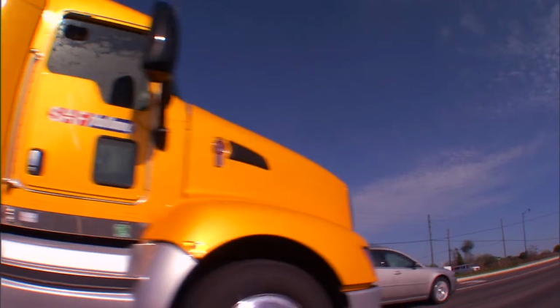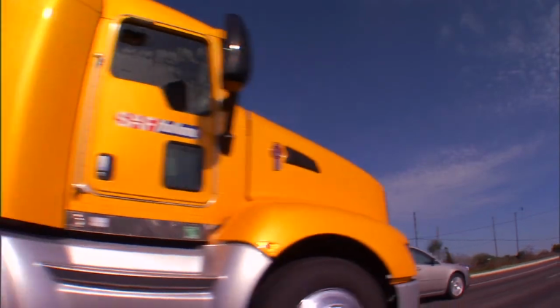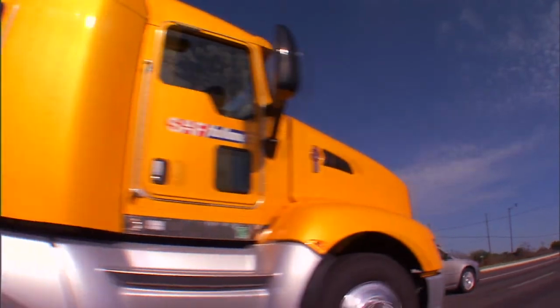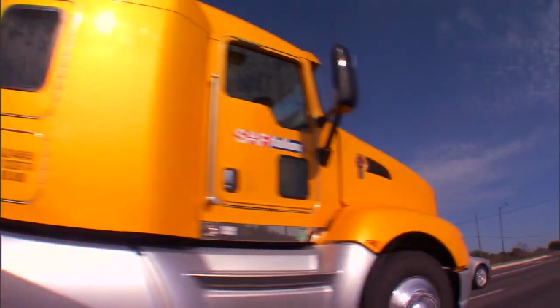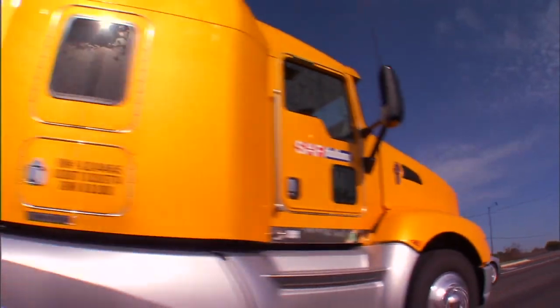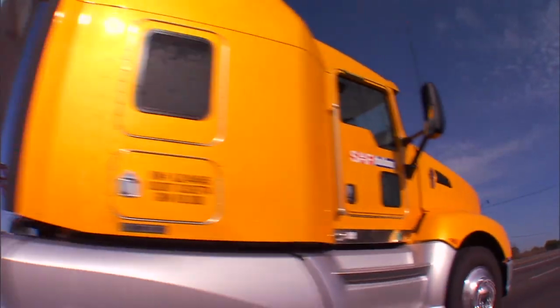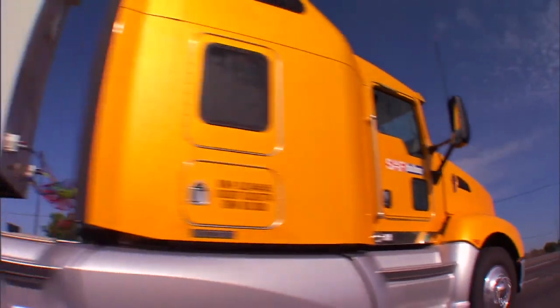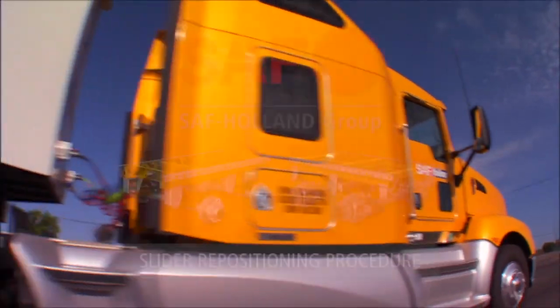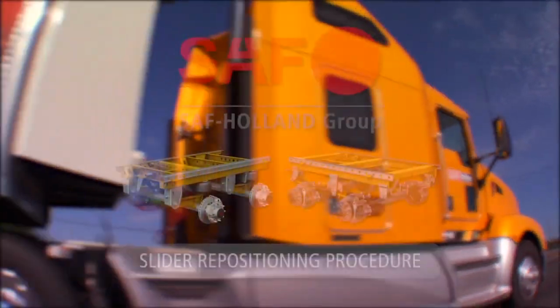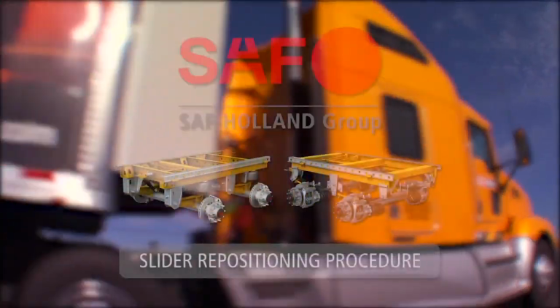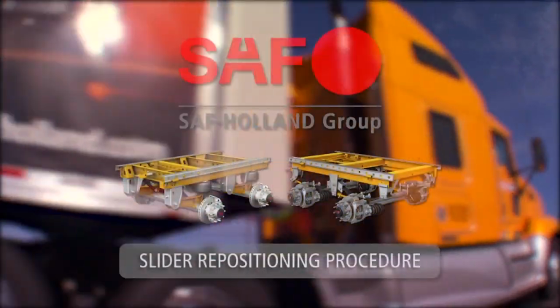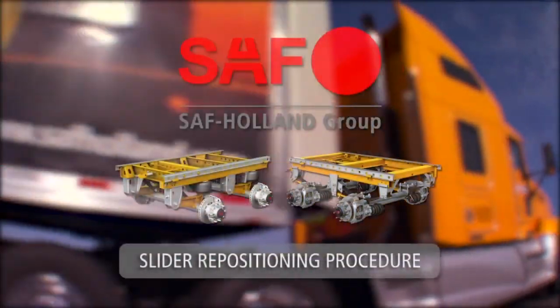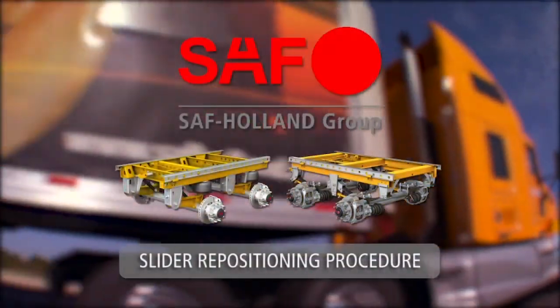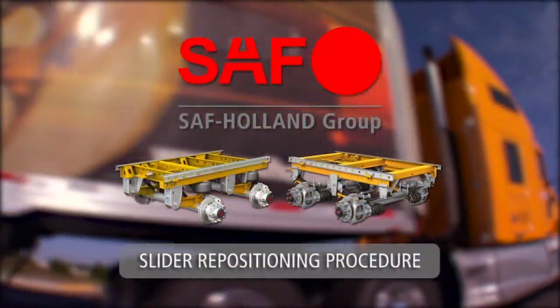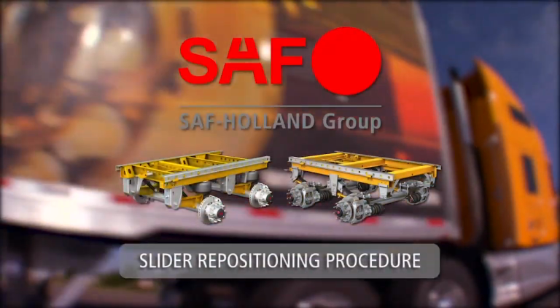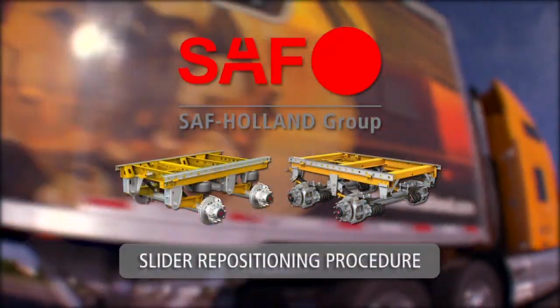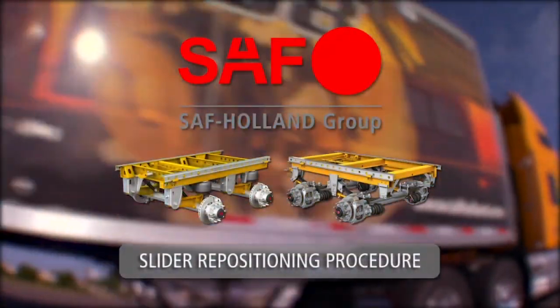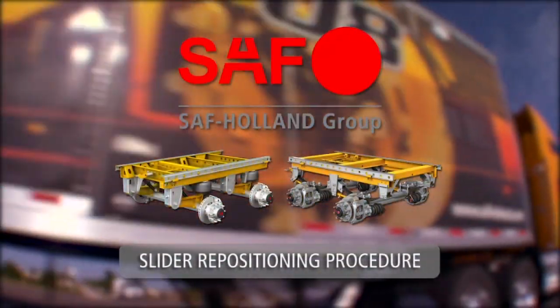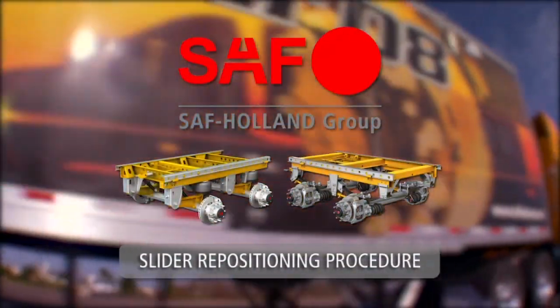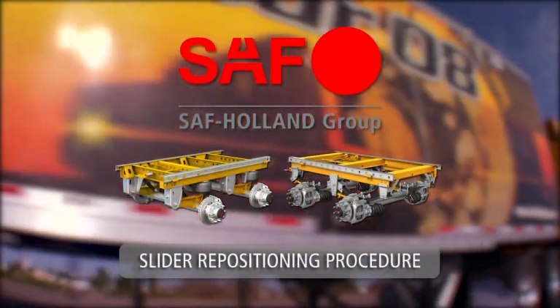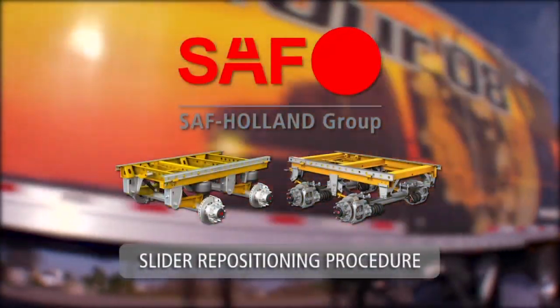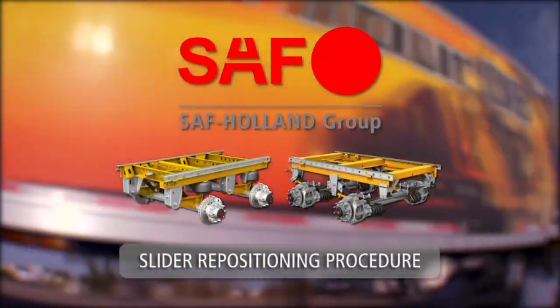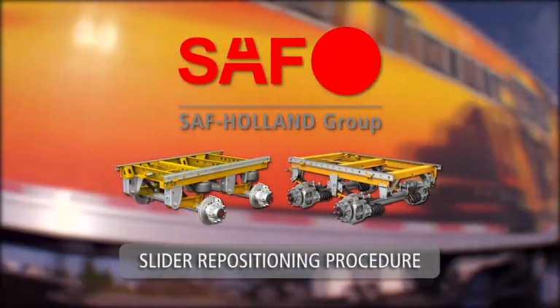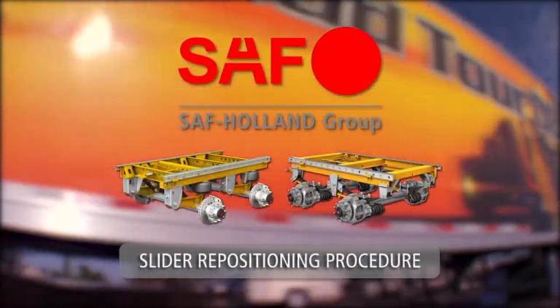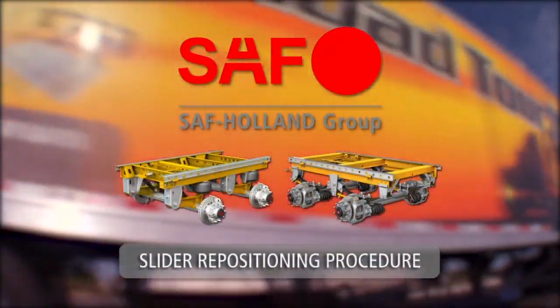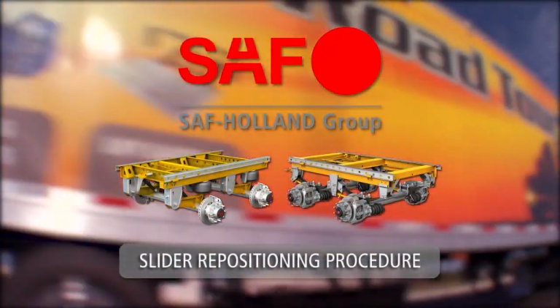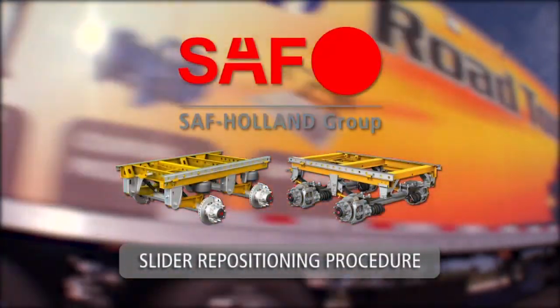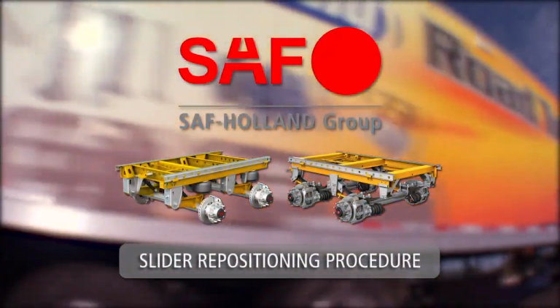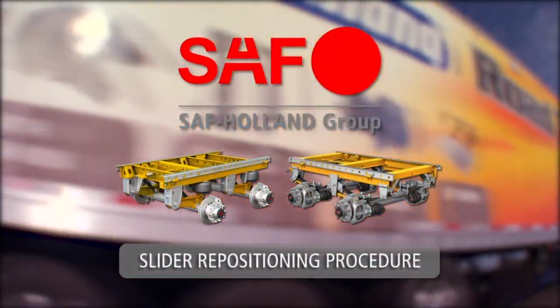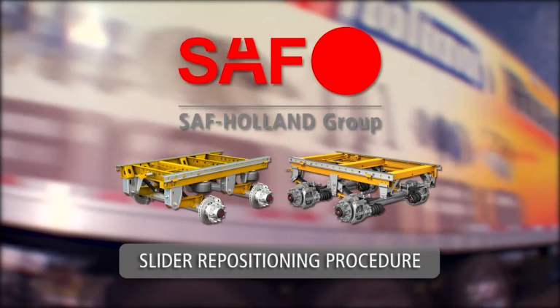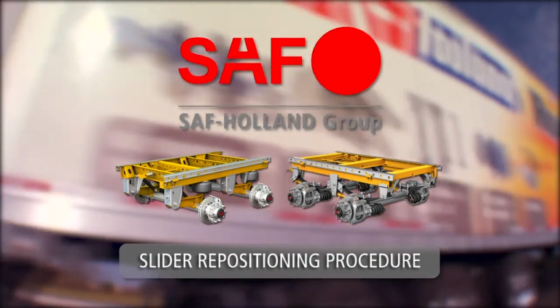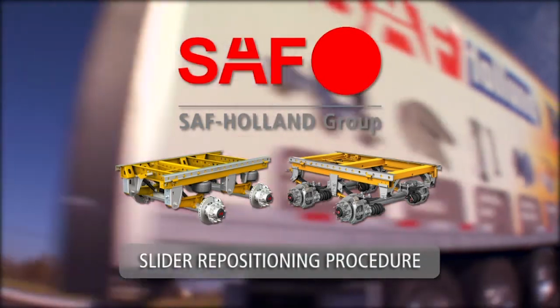Repositioning procedures for trailers equipped with SAF air ride or mechanical slider suspensions.